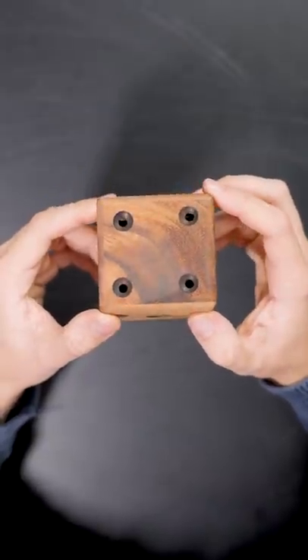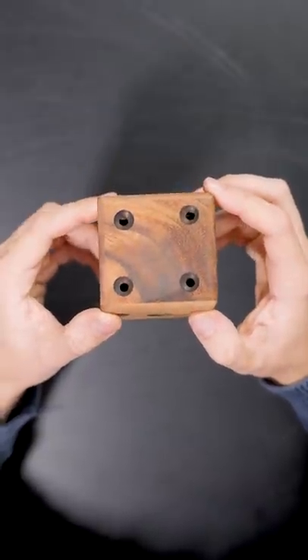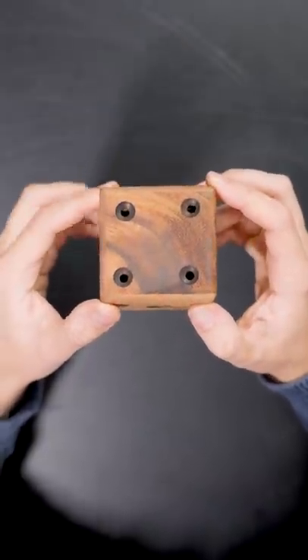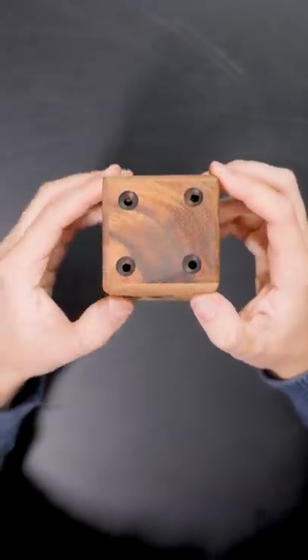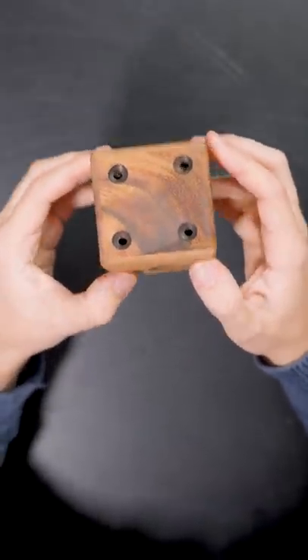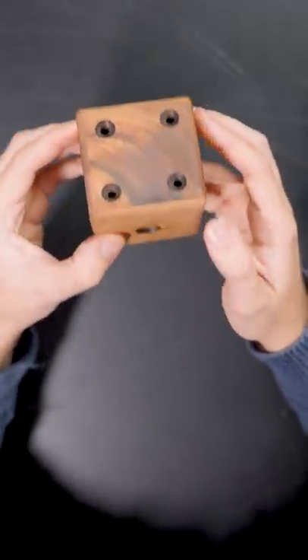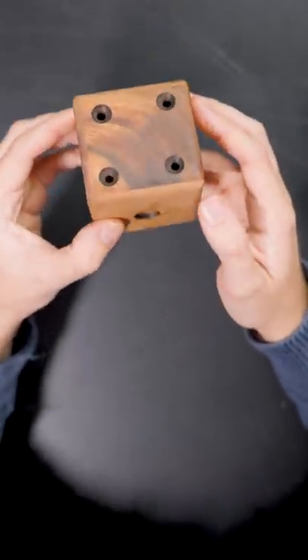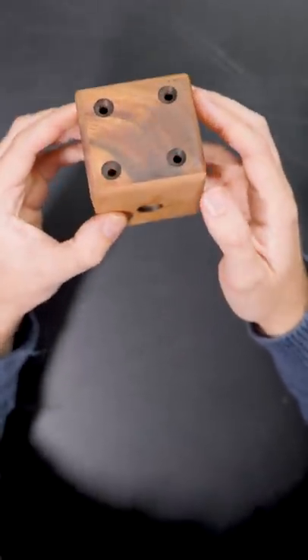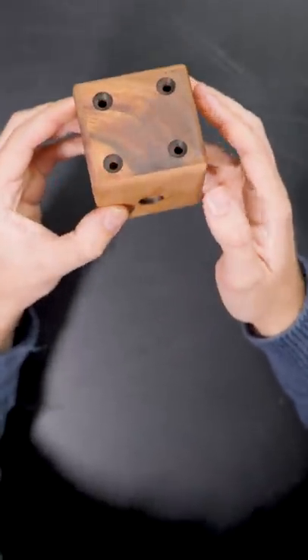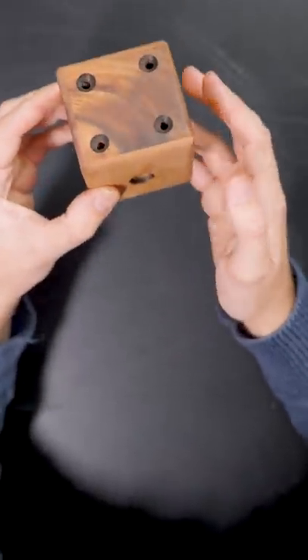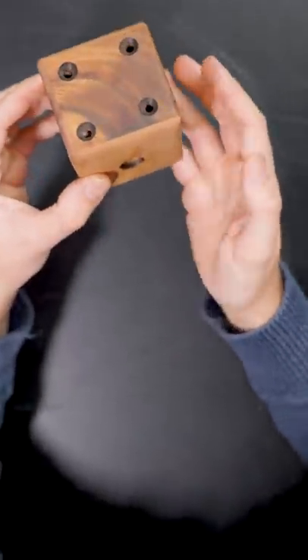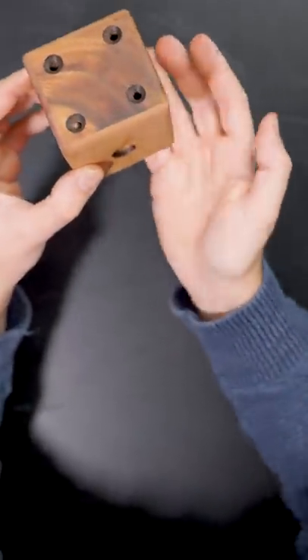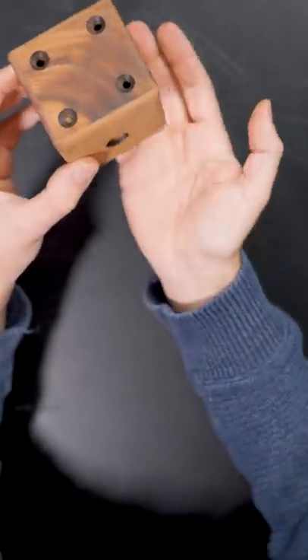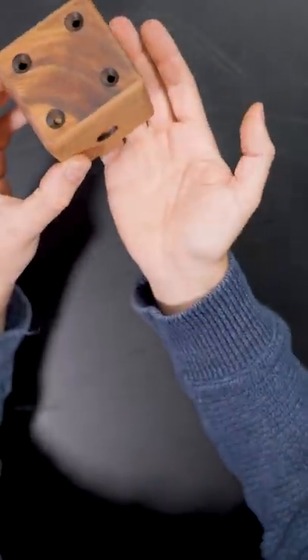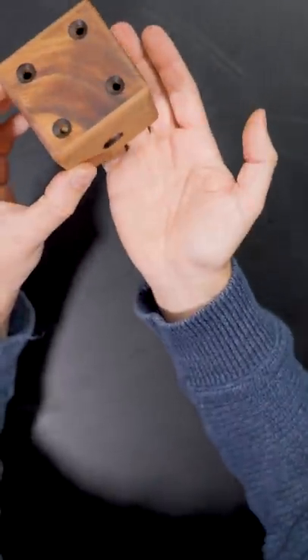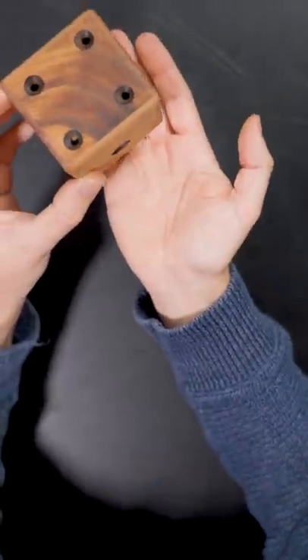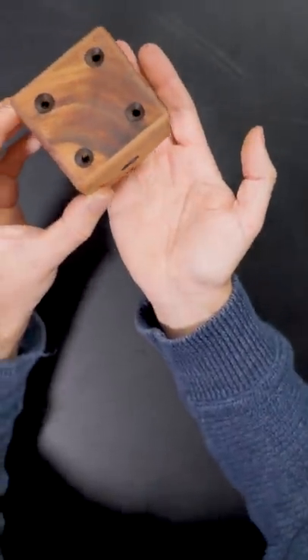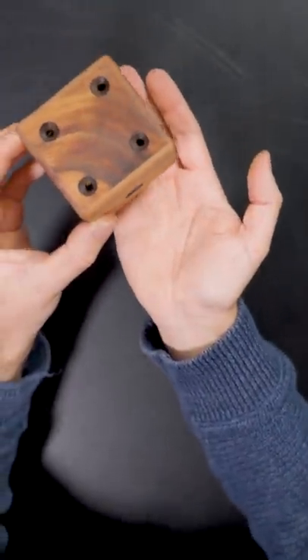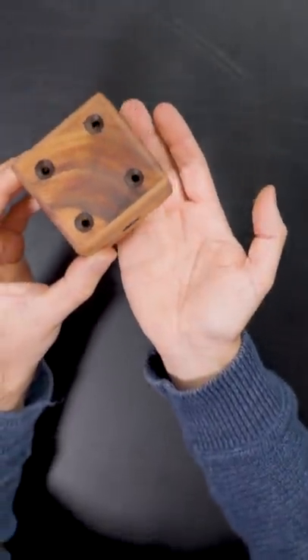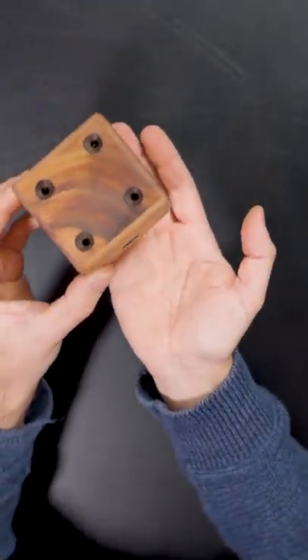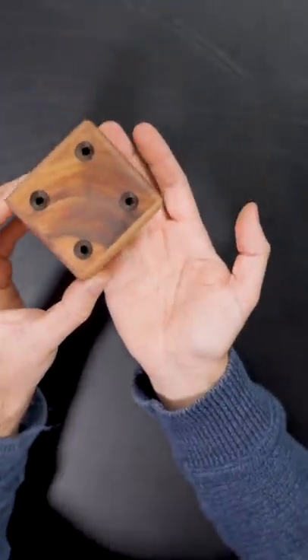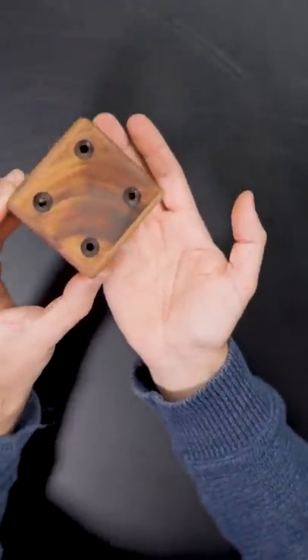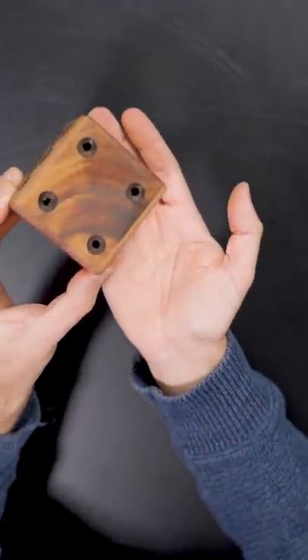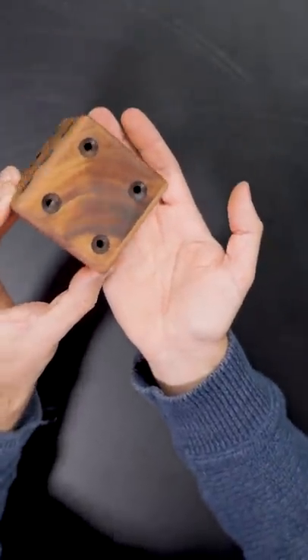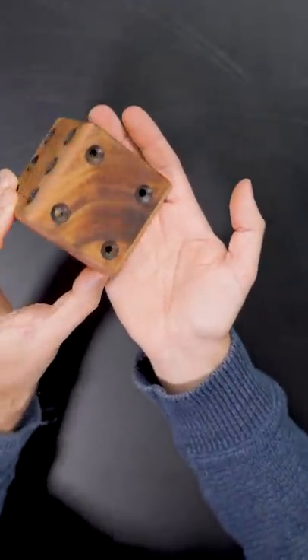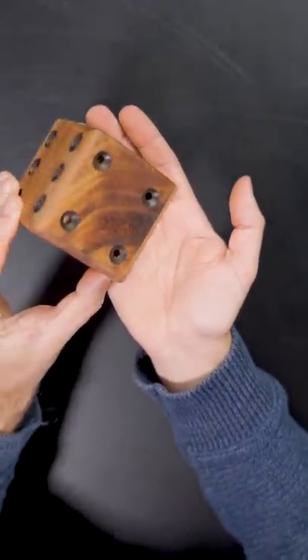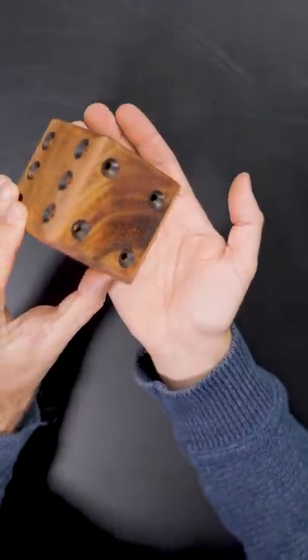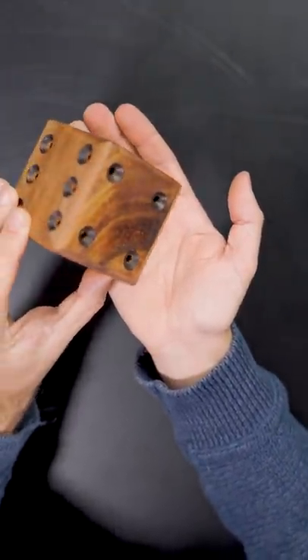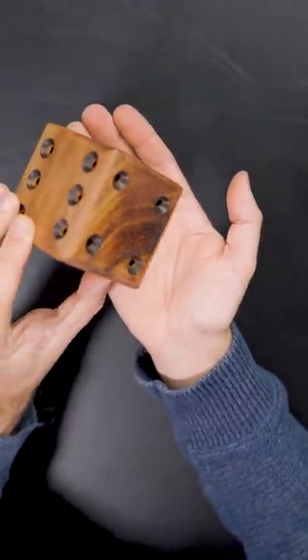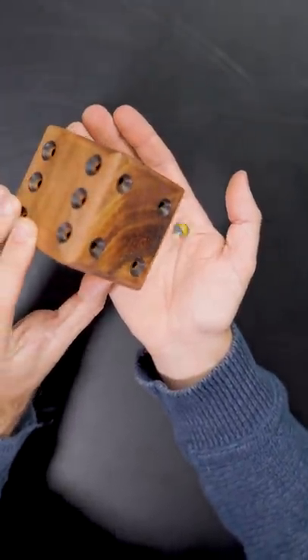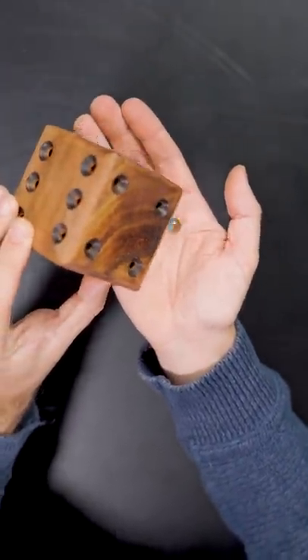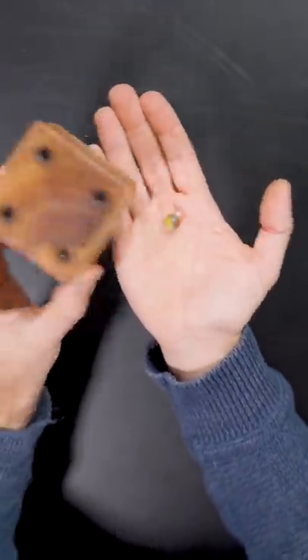Oh yes, yes, yes! I can see it, I can see it. Yes!